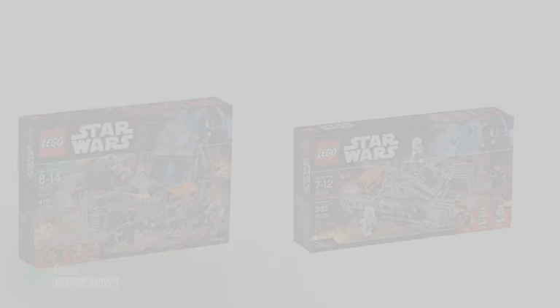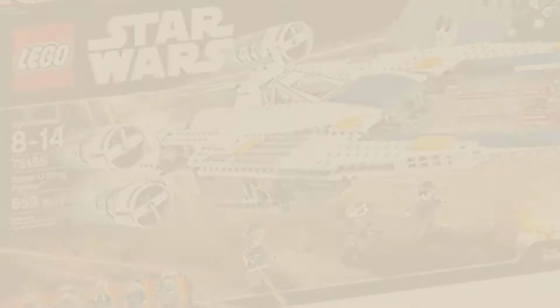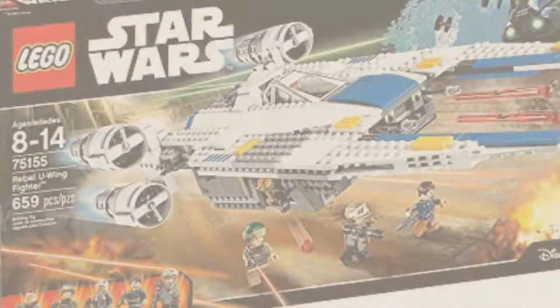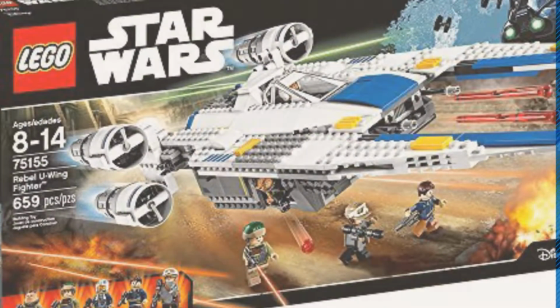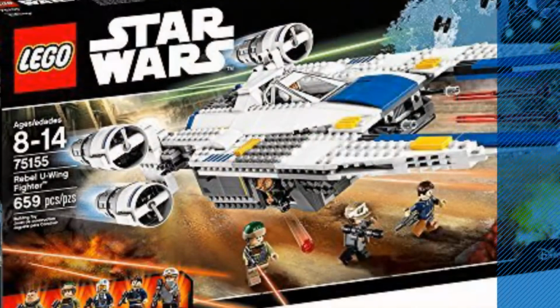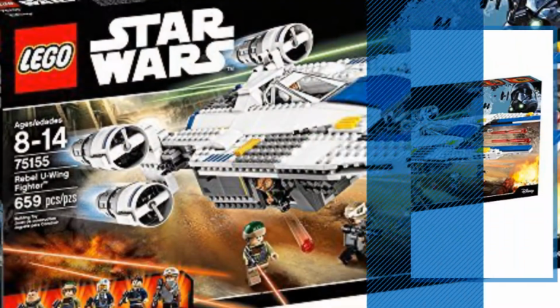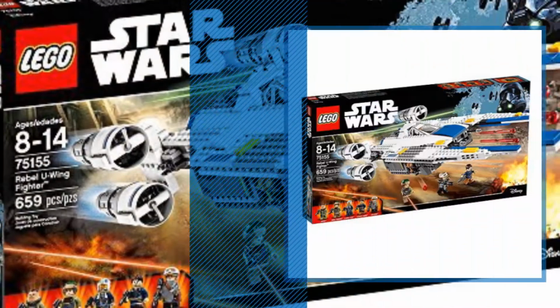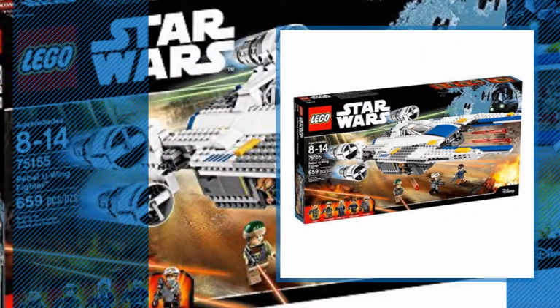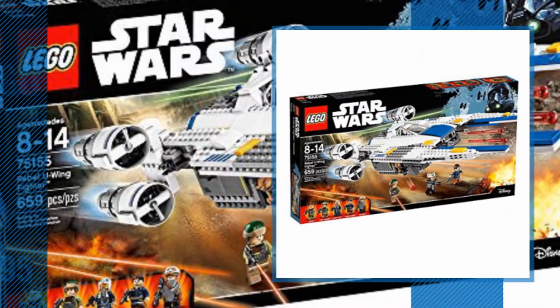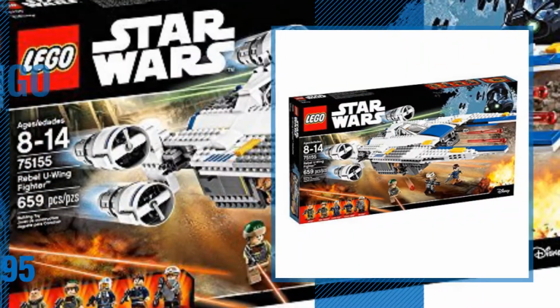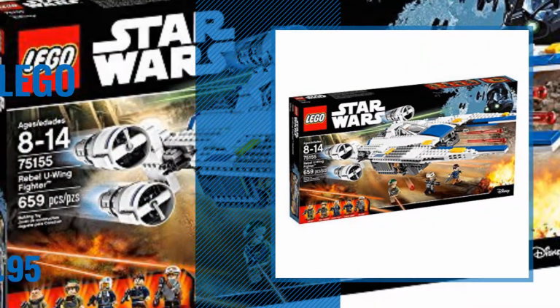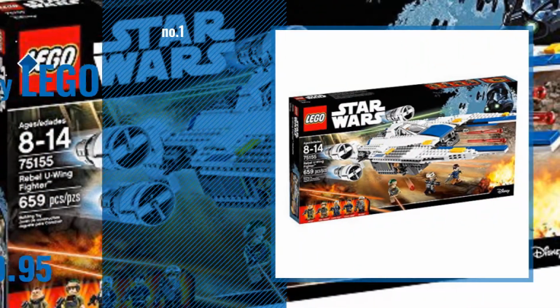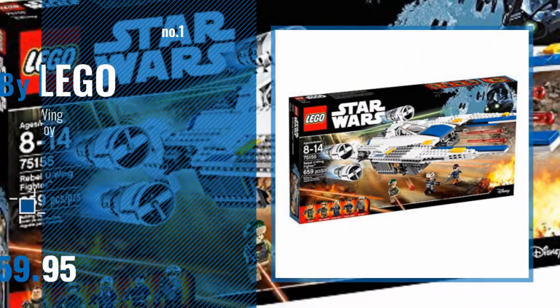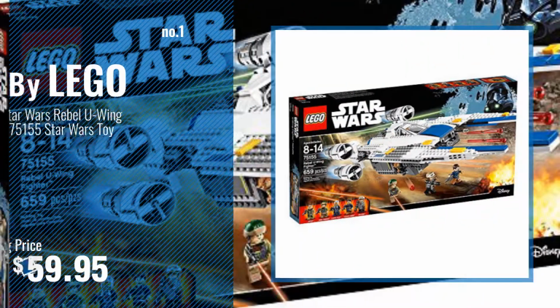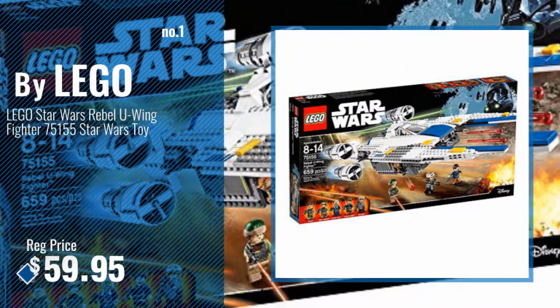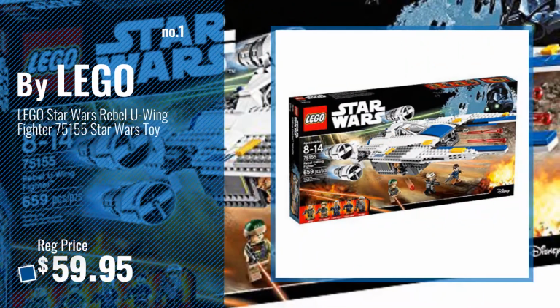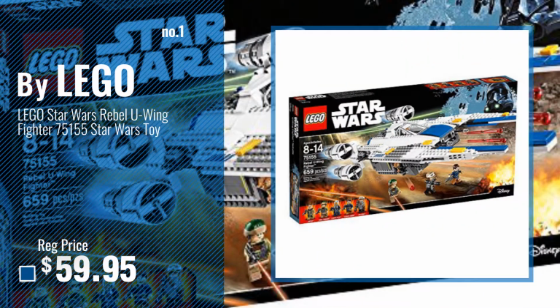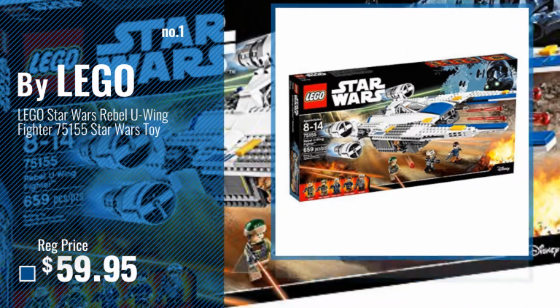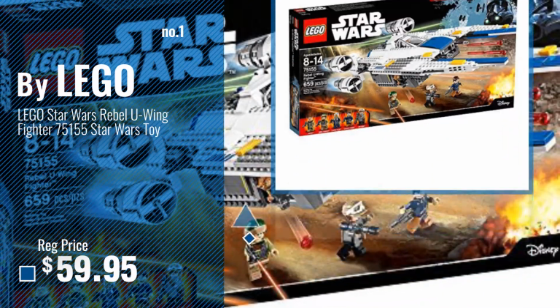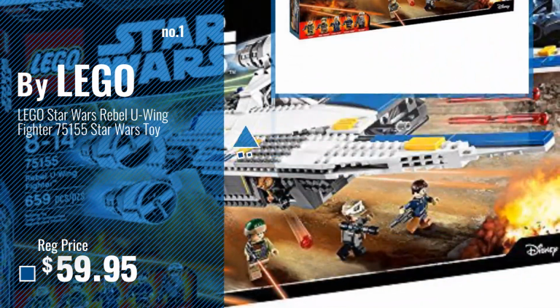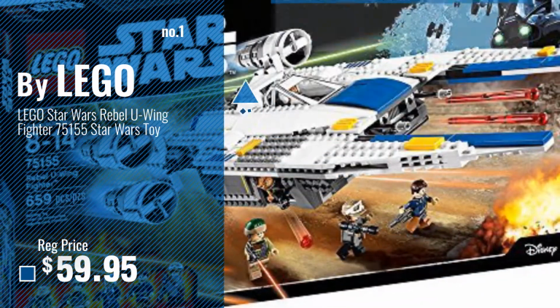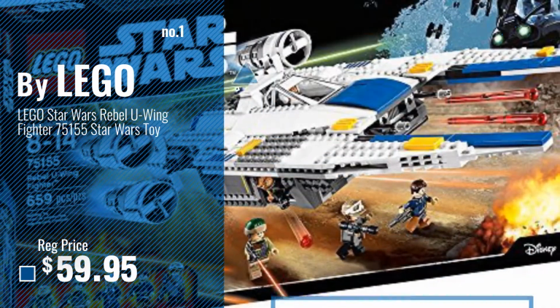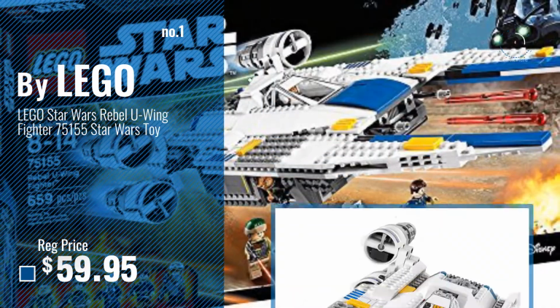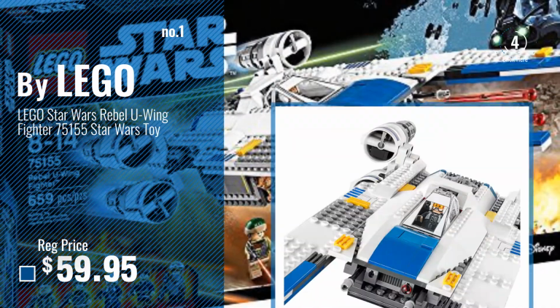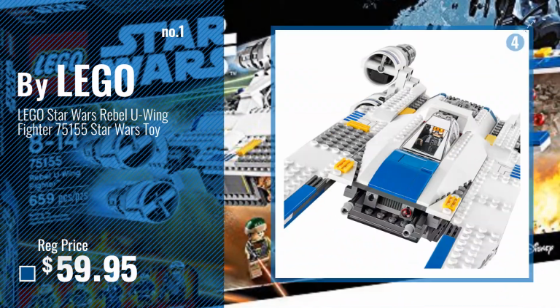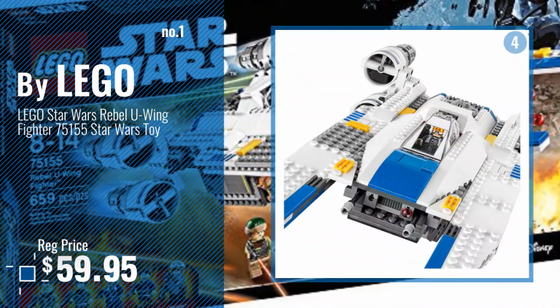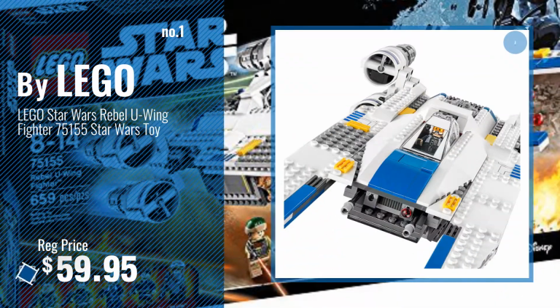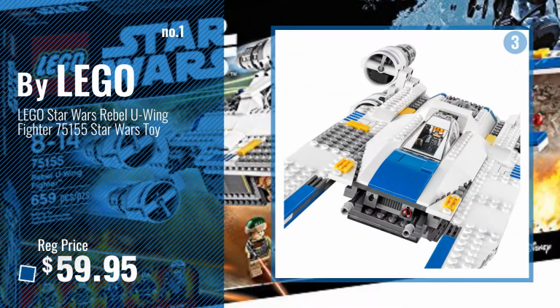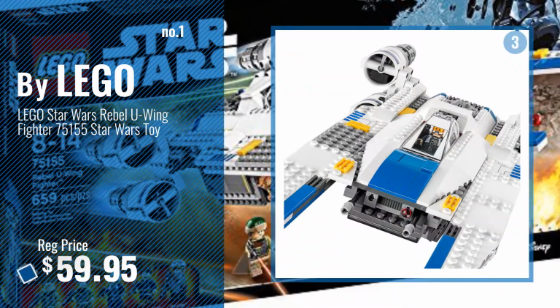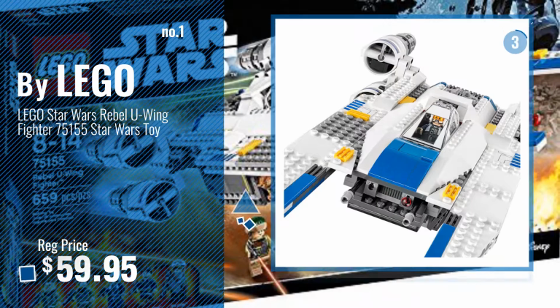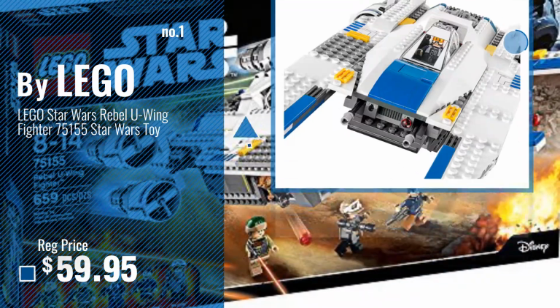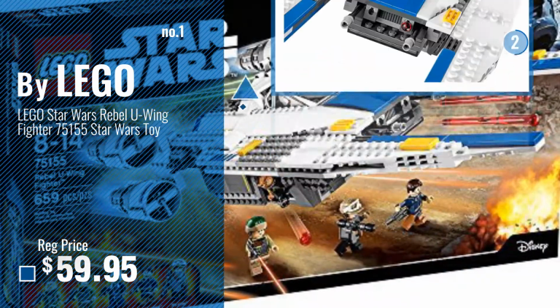Number 1, Most Popular, by LEGO. Watch this video, choose your favorite.